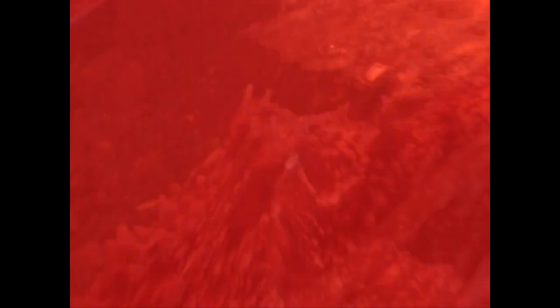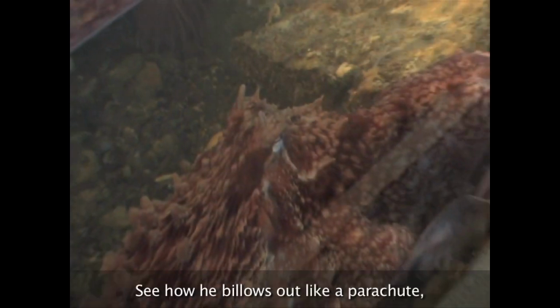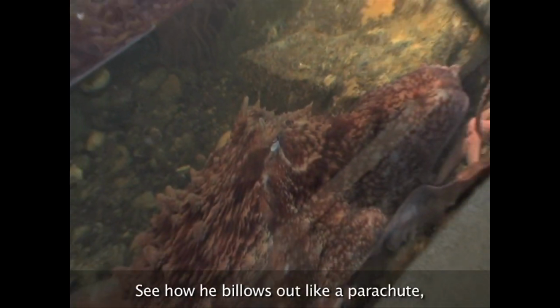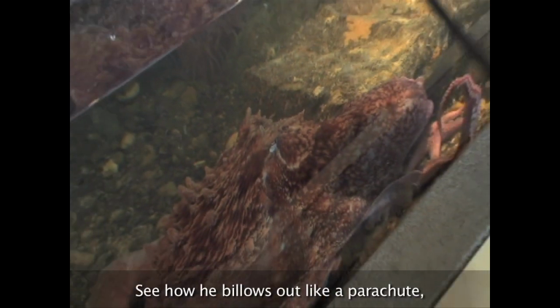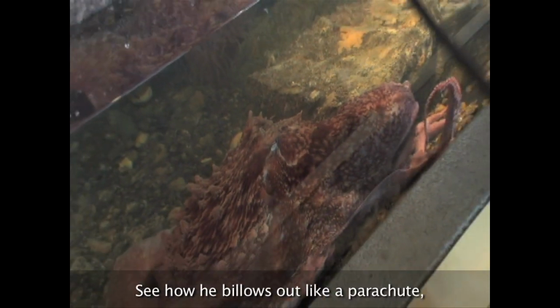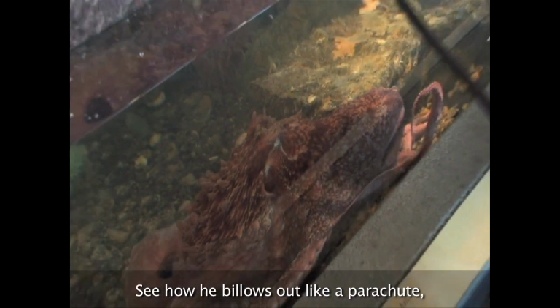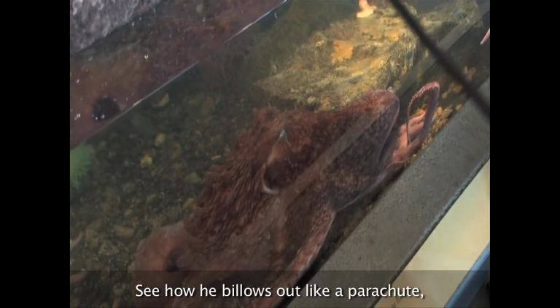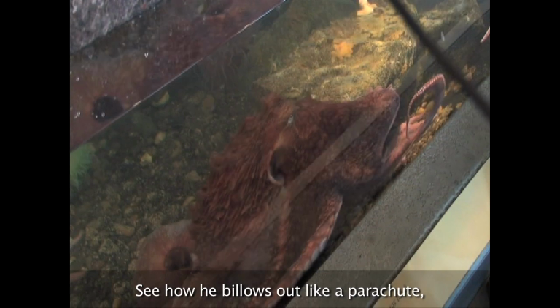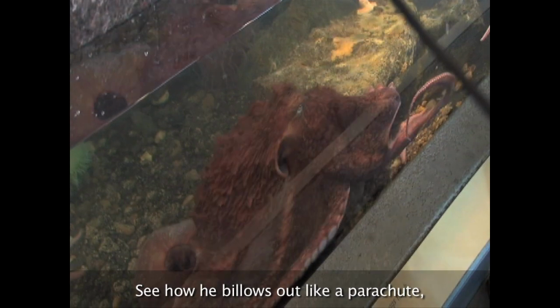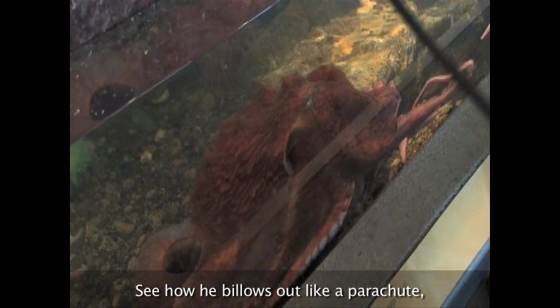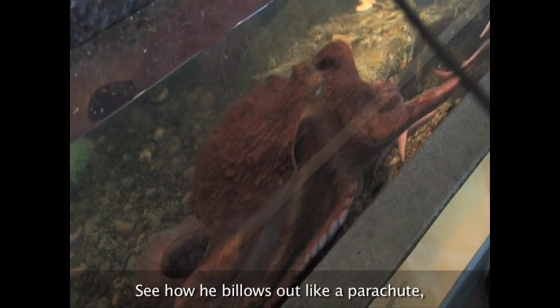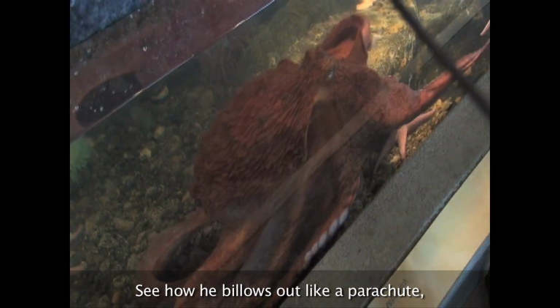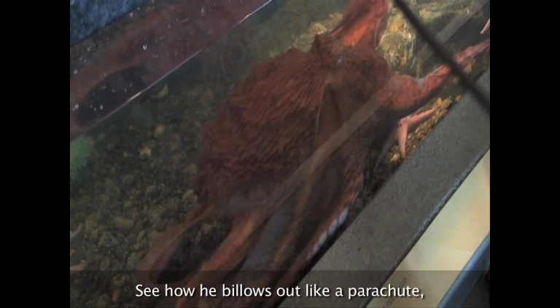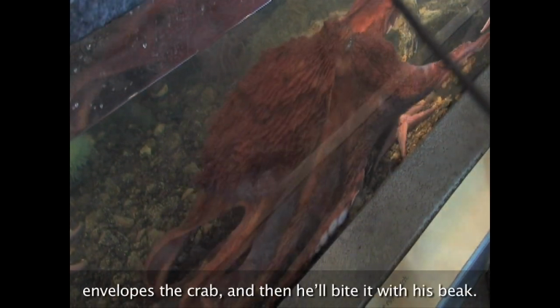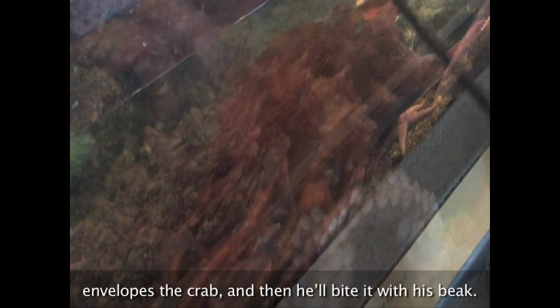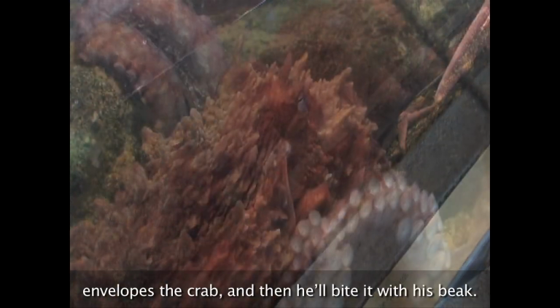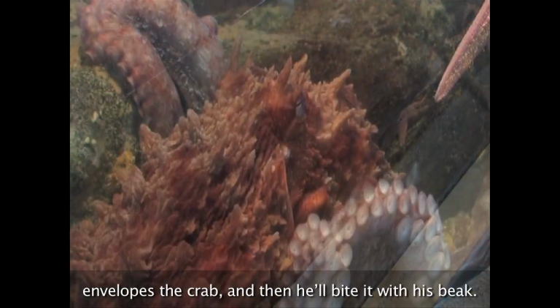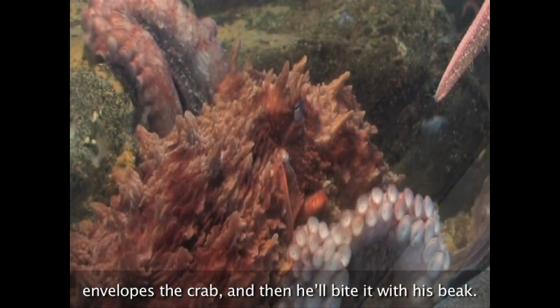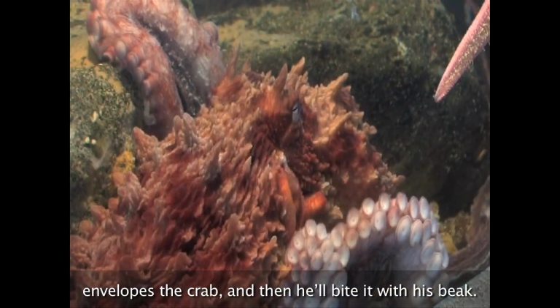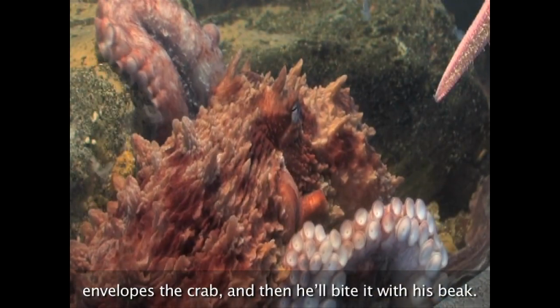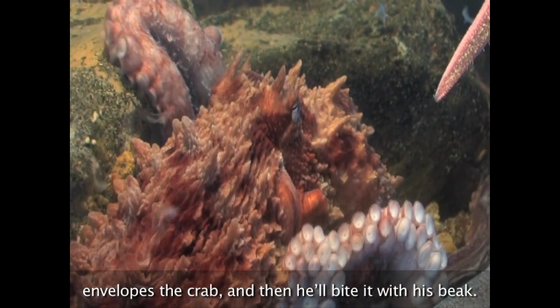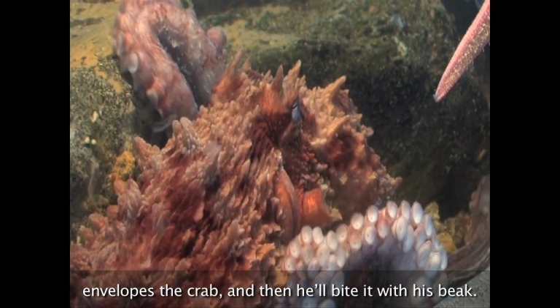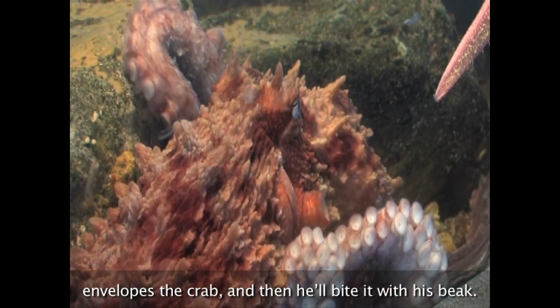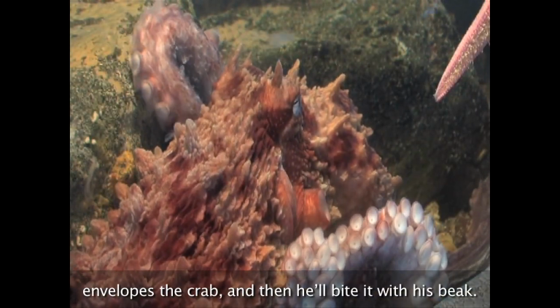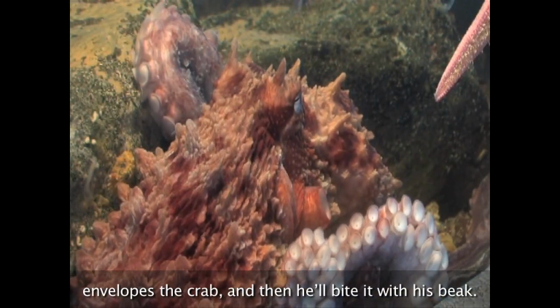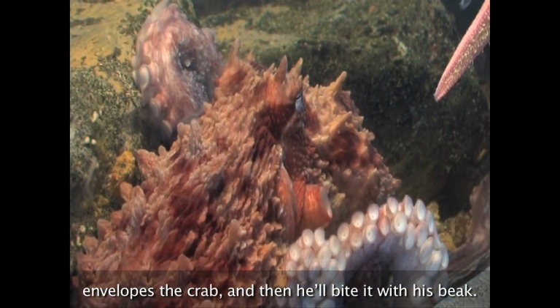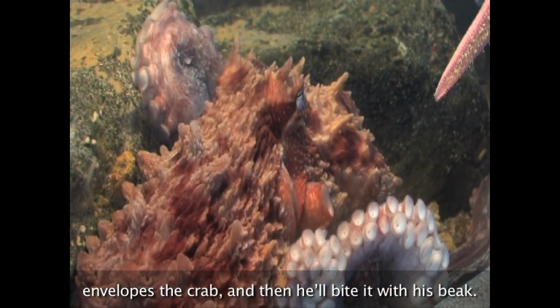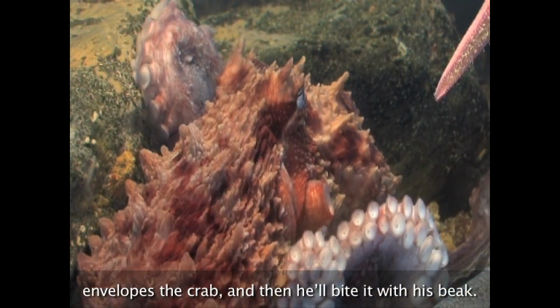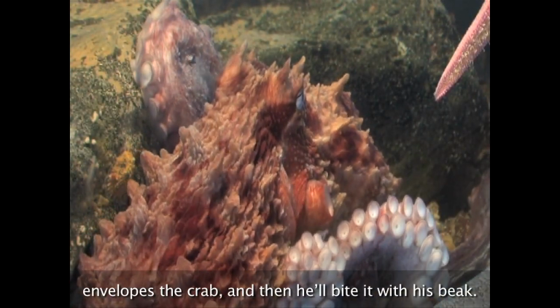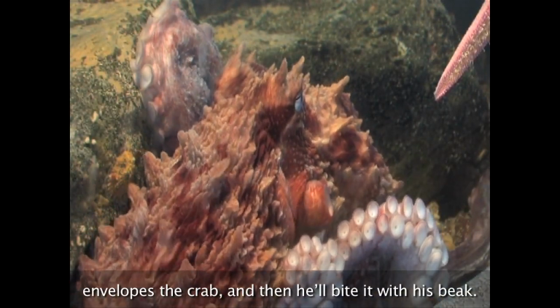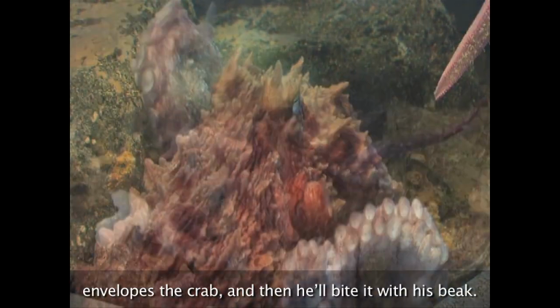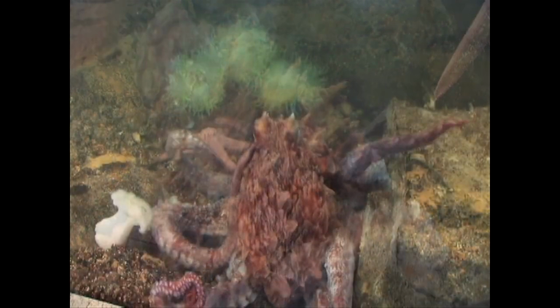See how he billows out like a parachute, envelops the crab, and then he'll bite it with his beak.